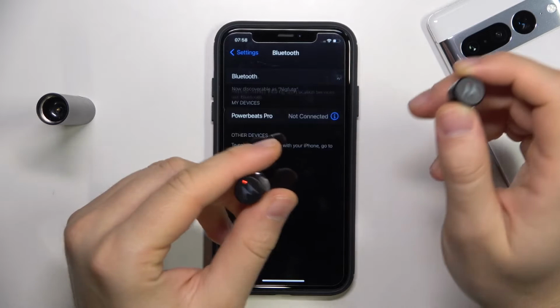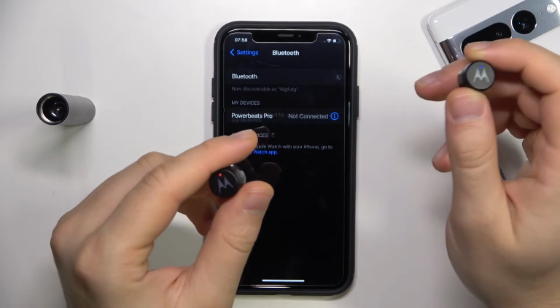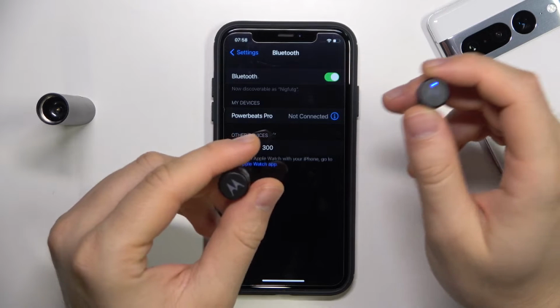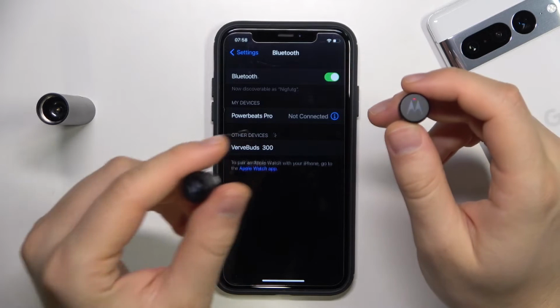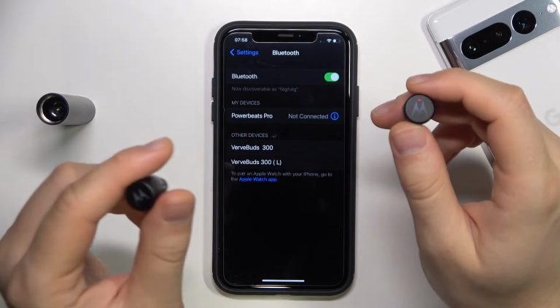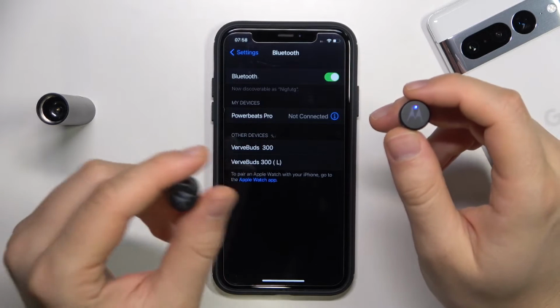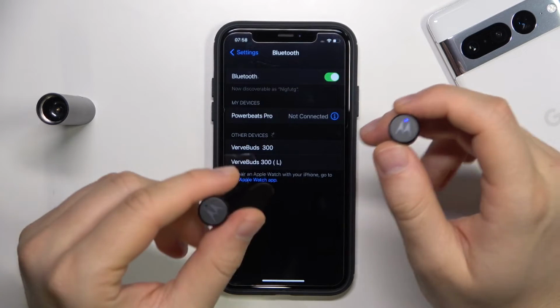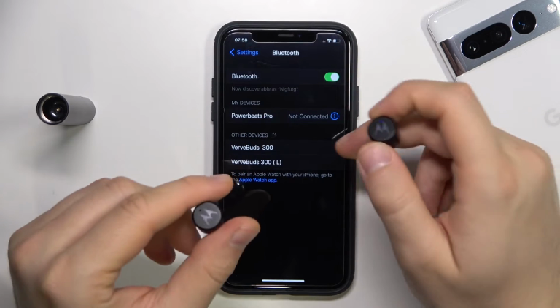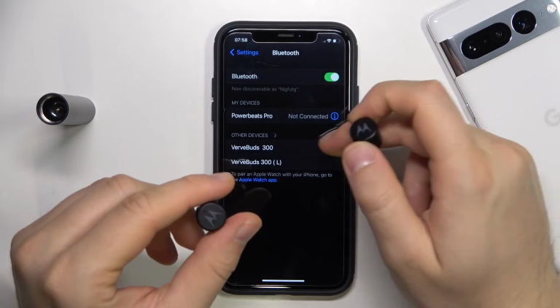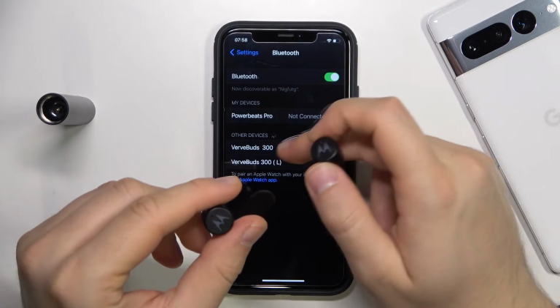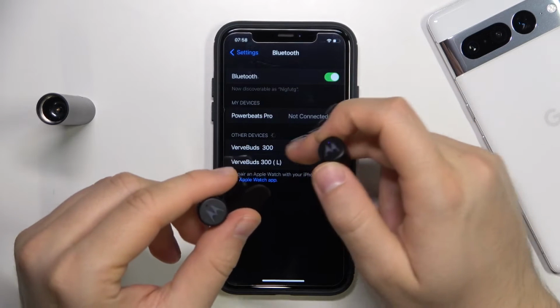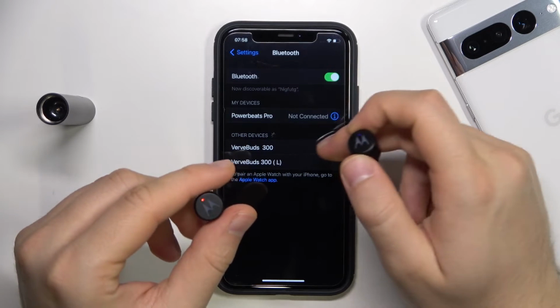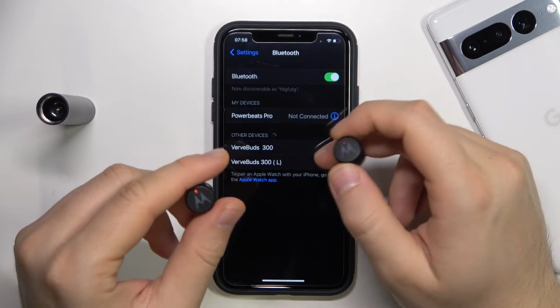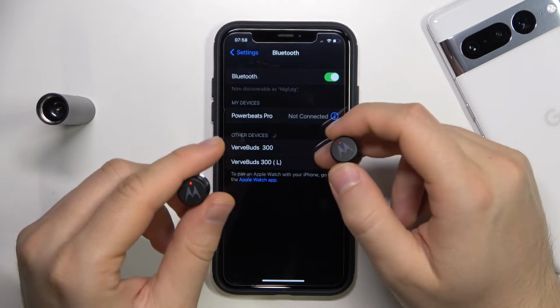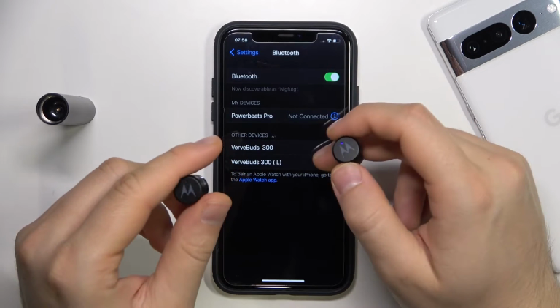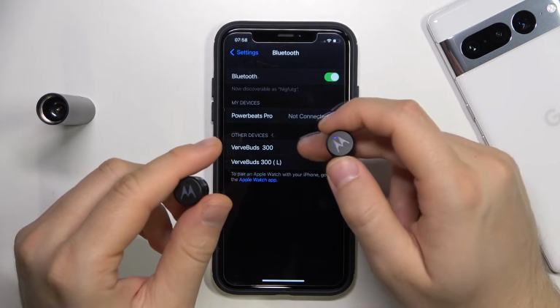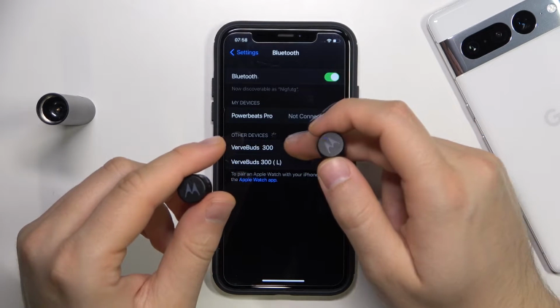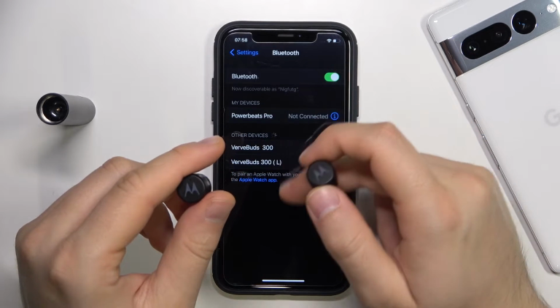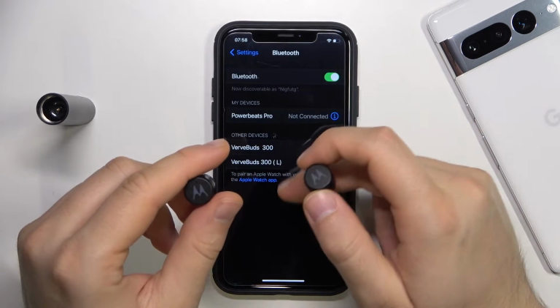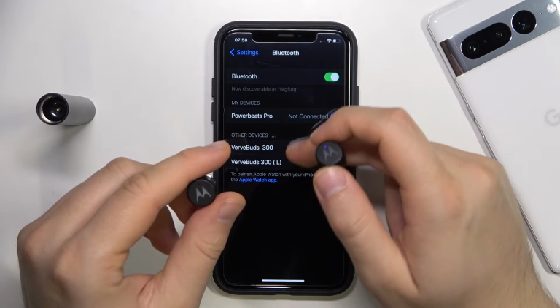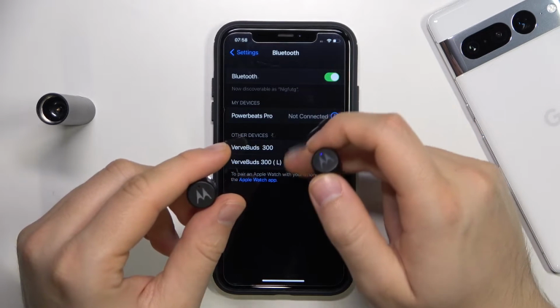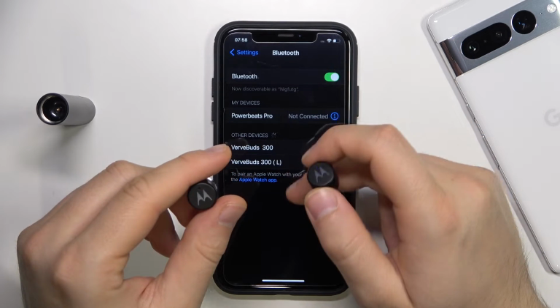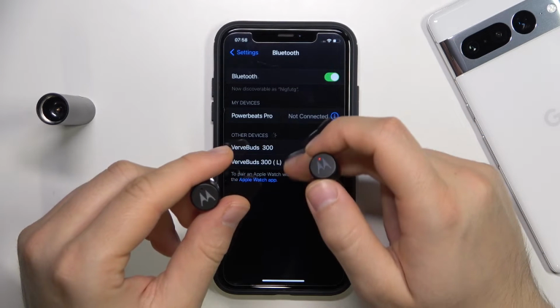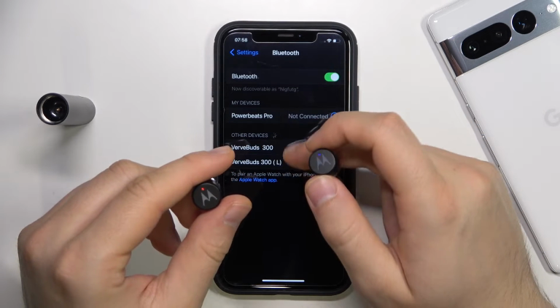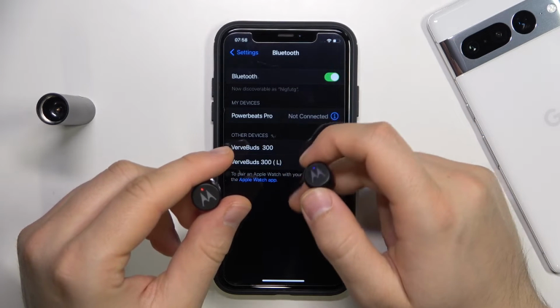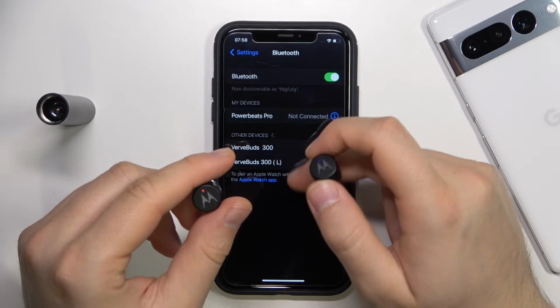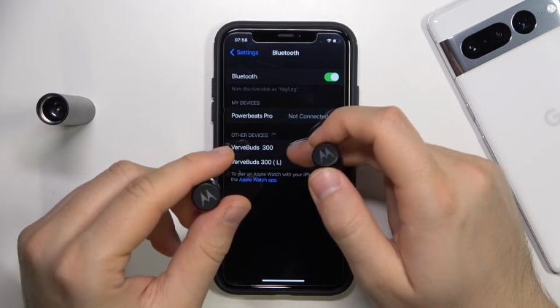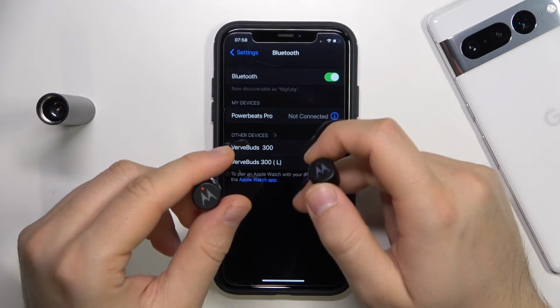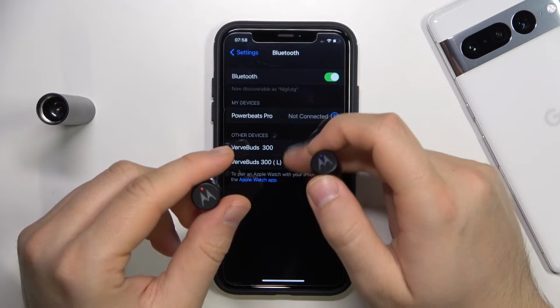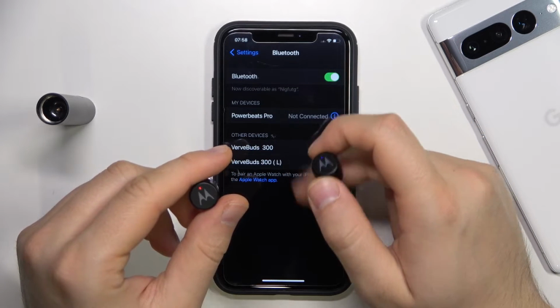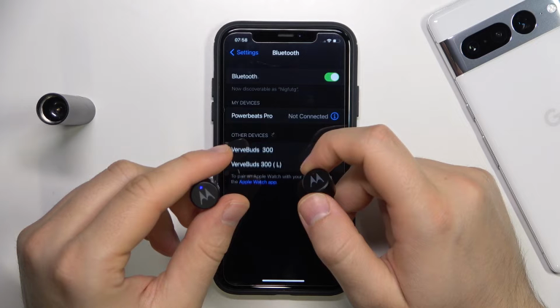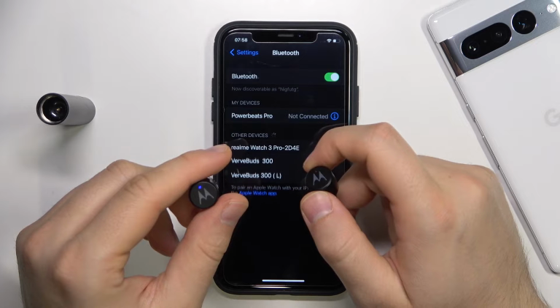So we can simply enable the Bluetooth. And as you can see, we can find two earbuds.